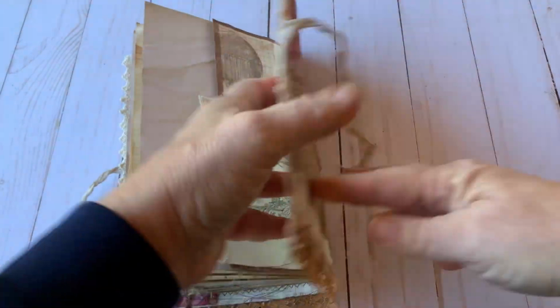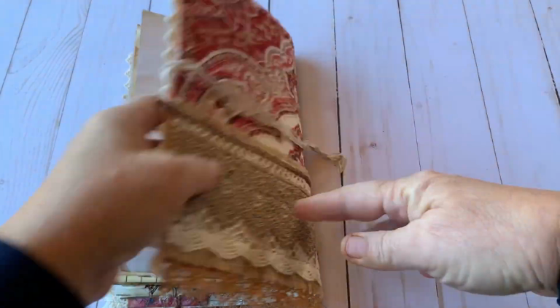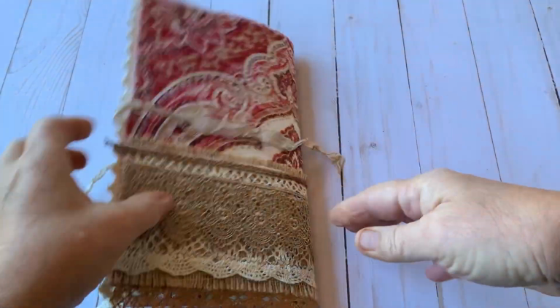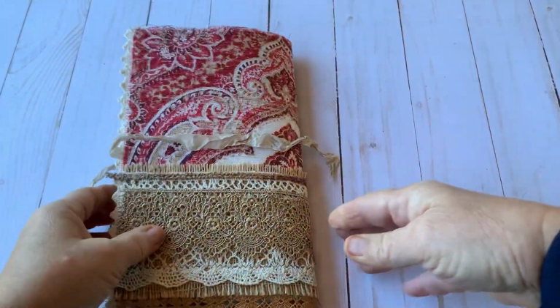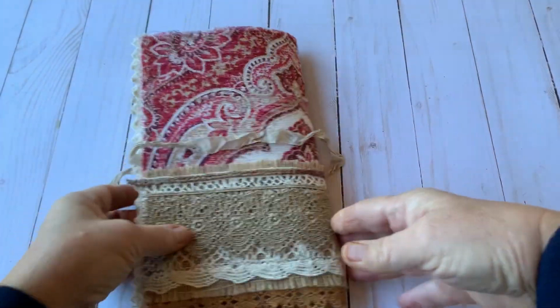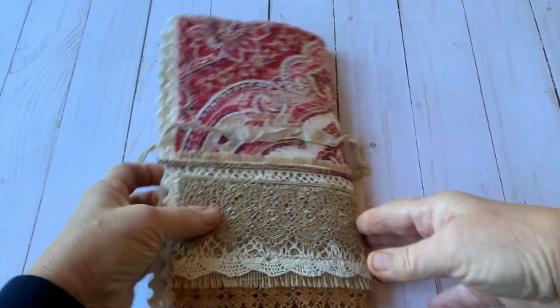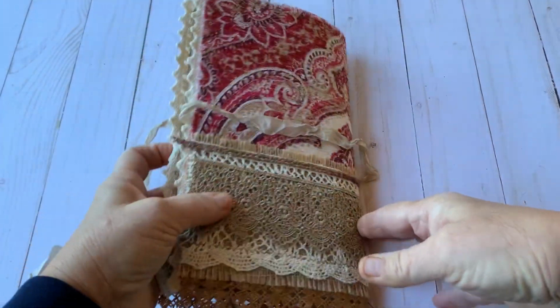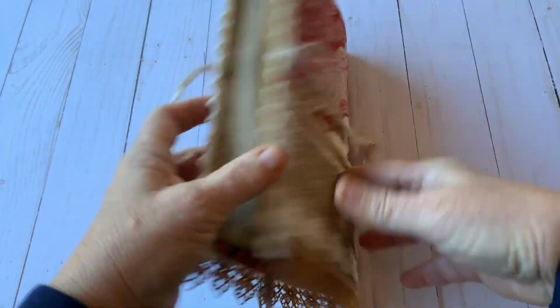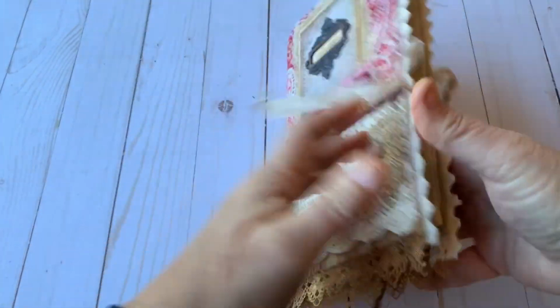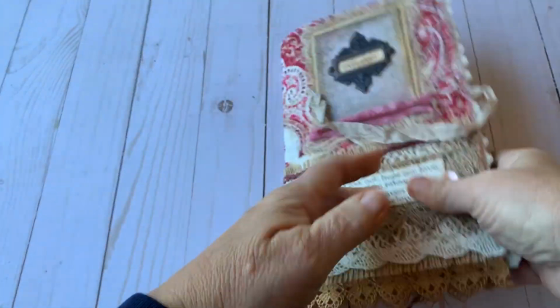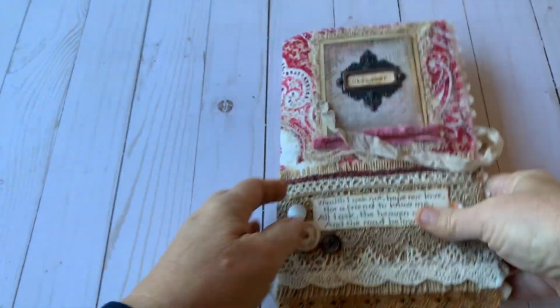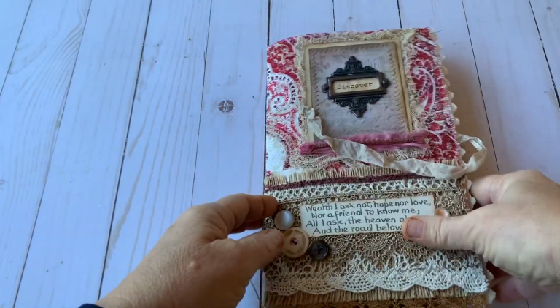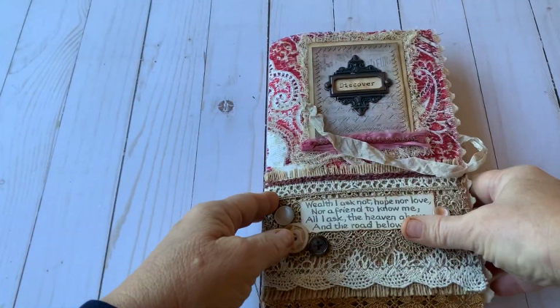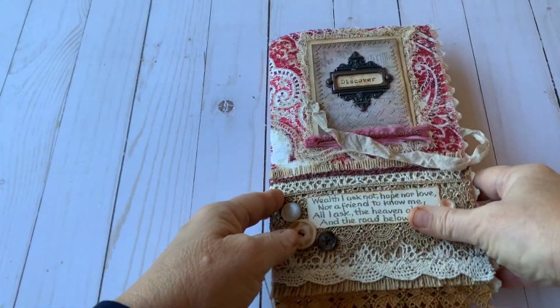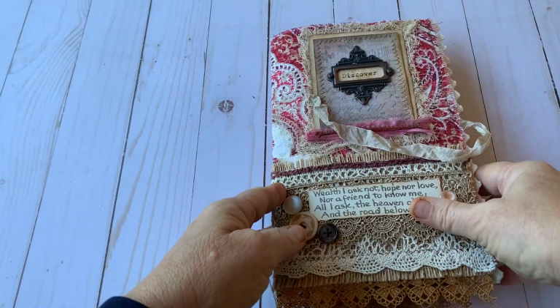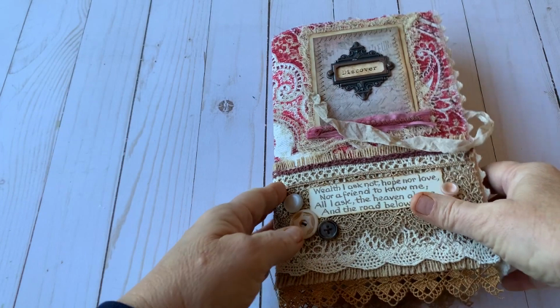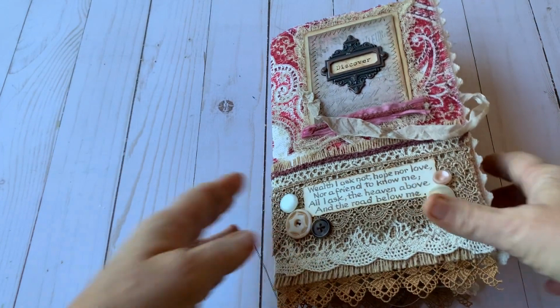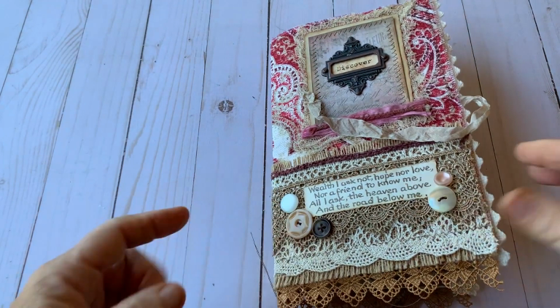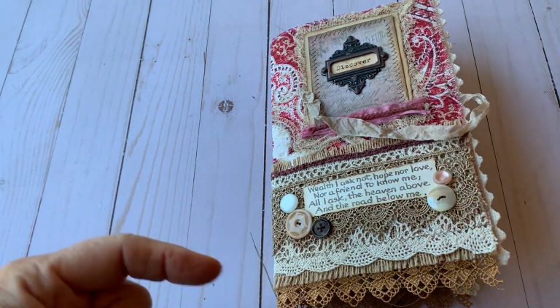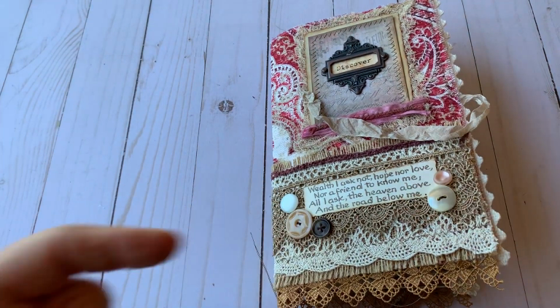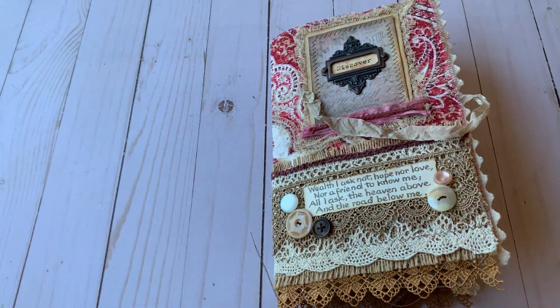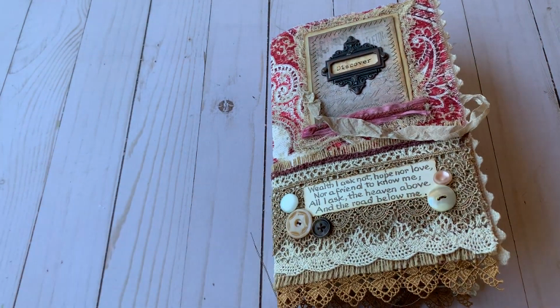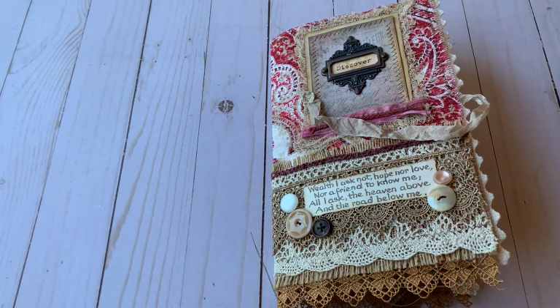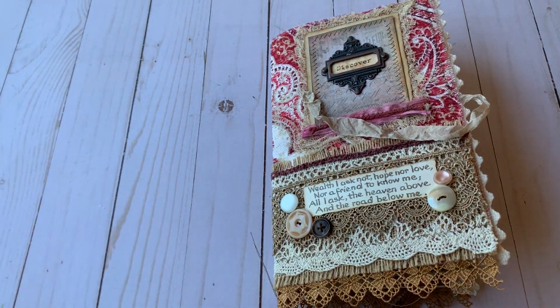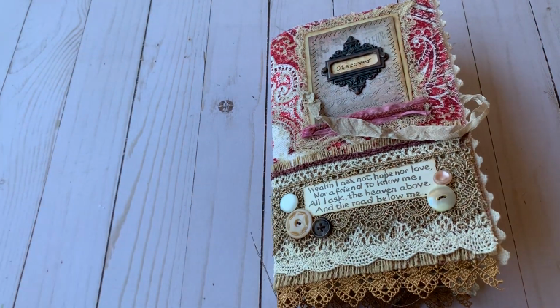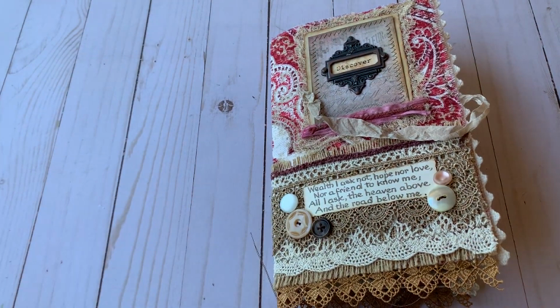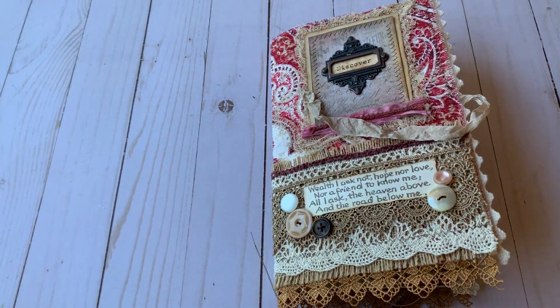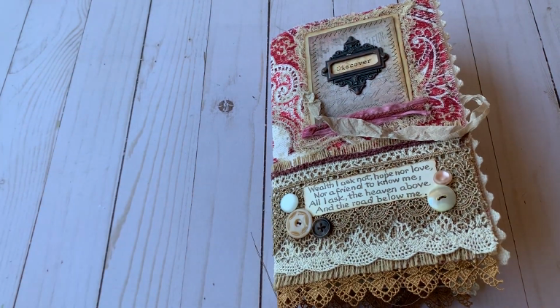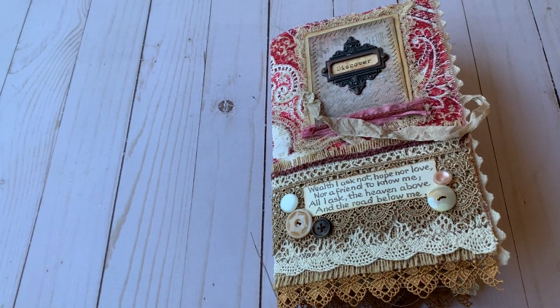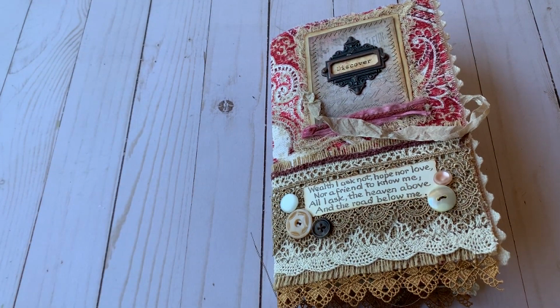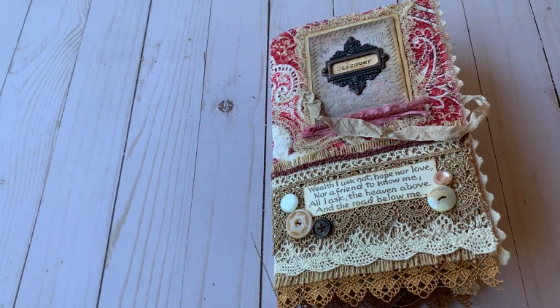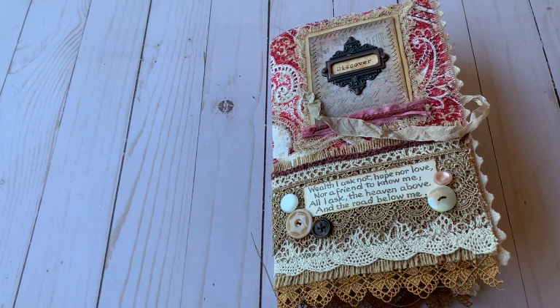This will be on sale in my Etsy store with the link below. Thanks for watching.